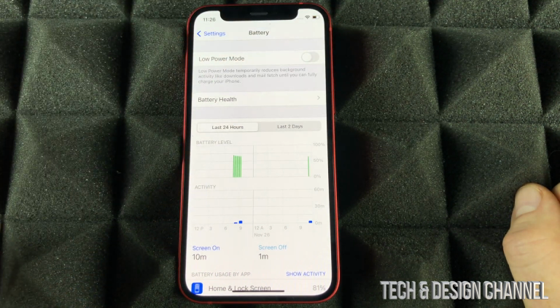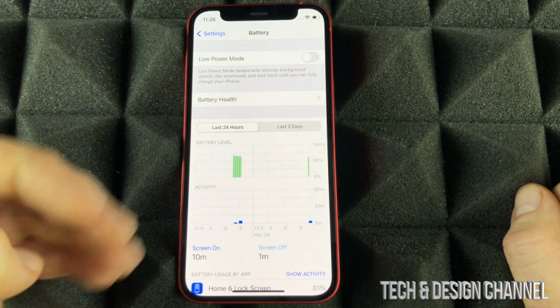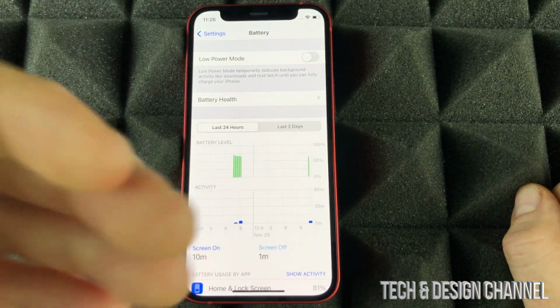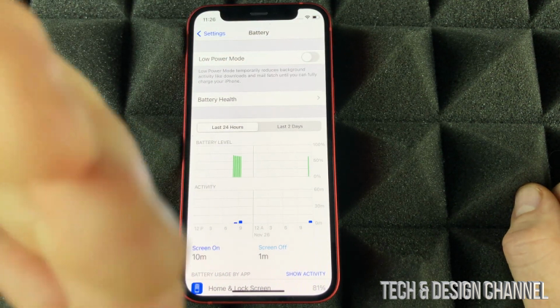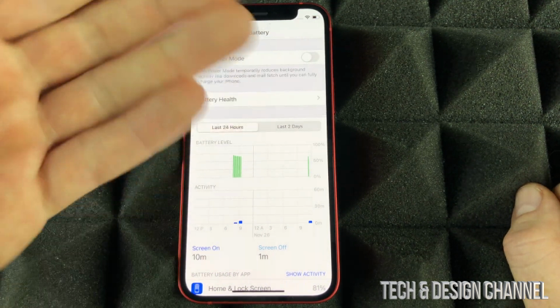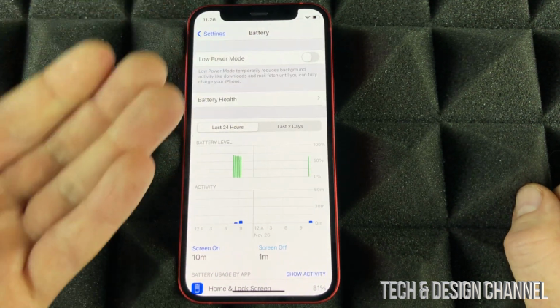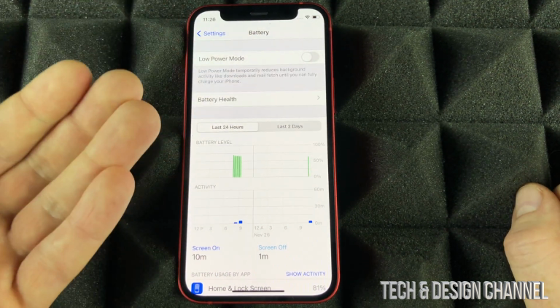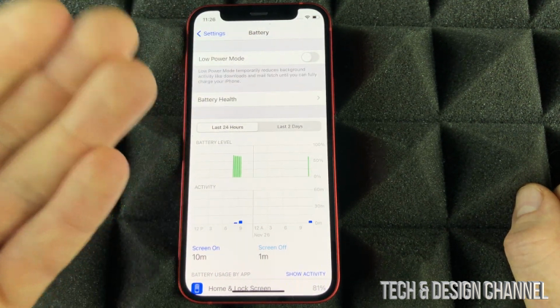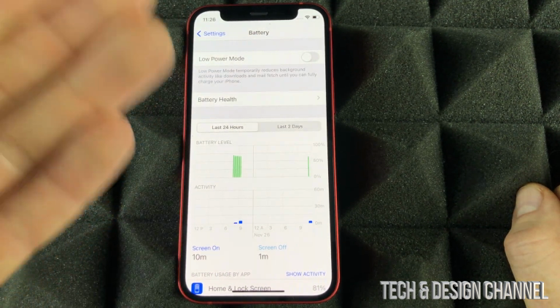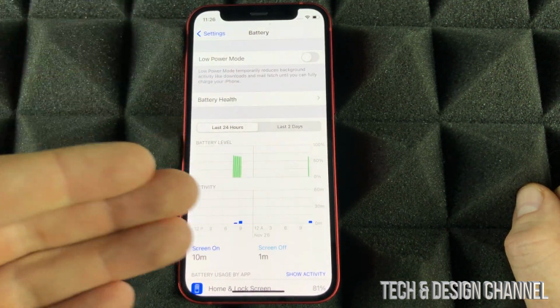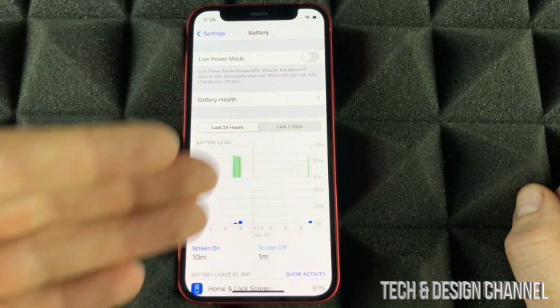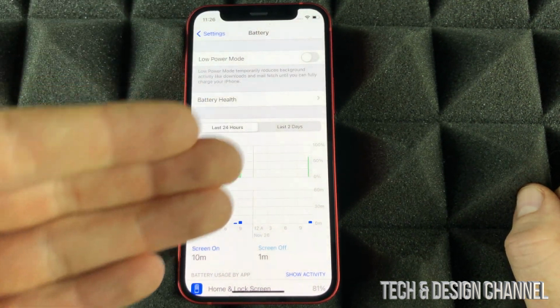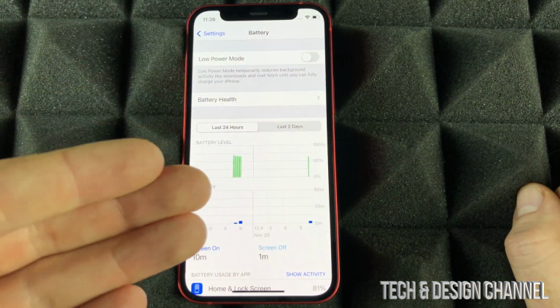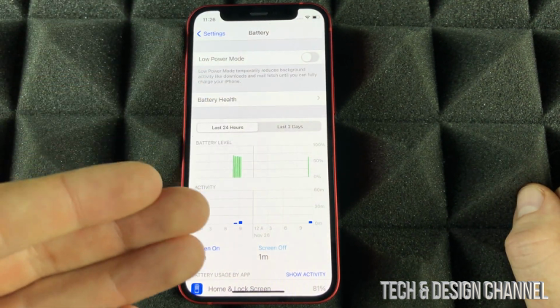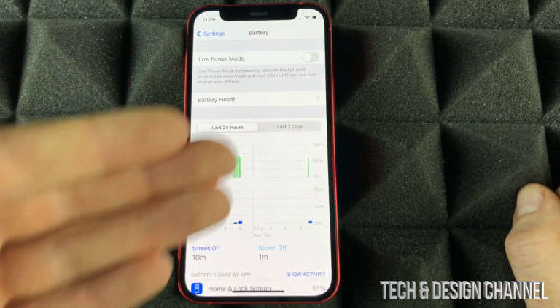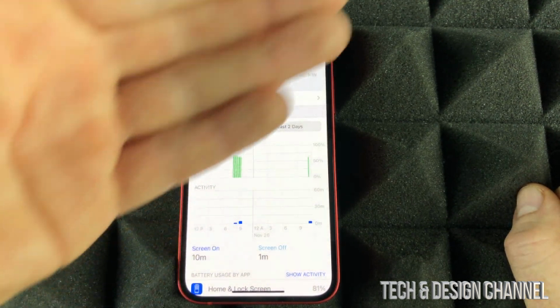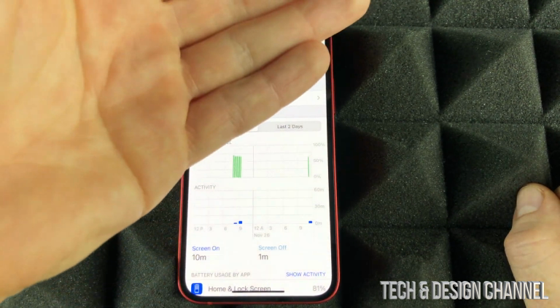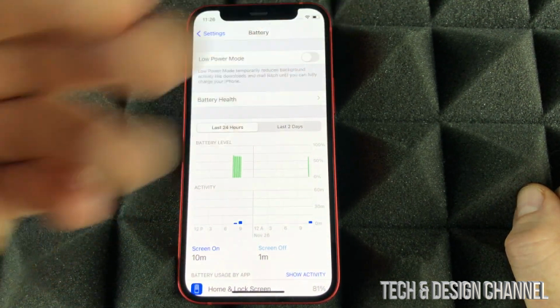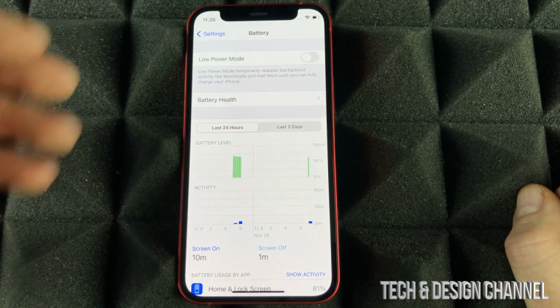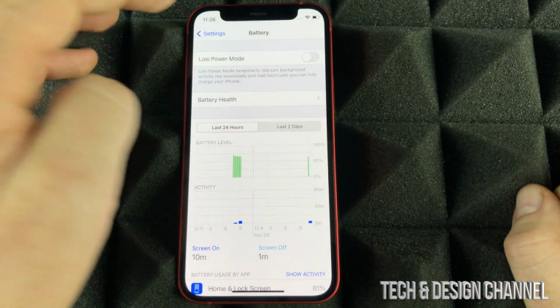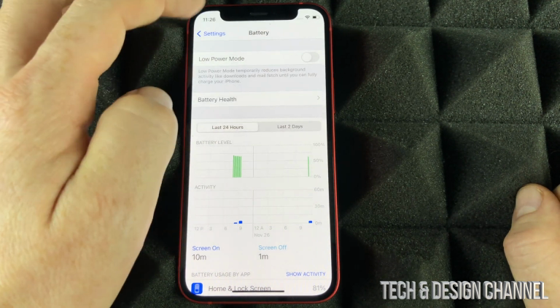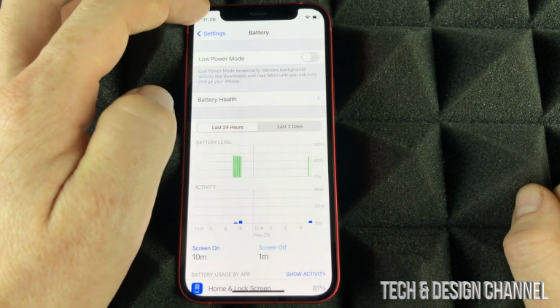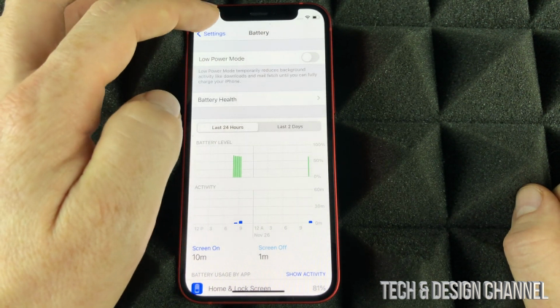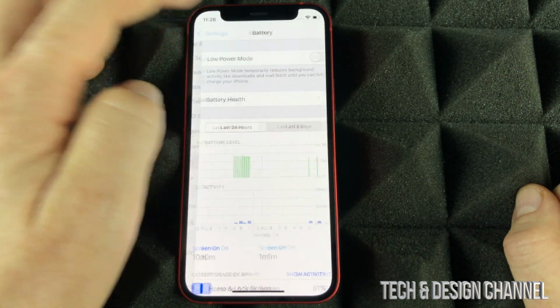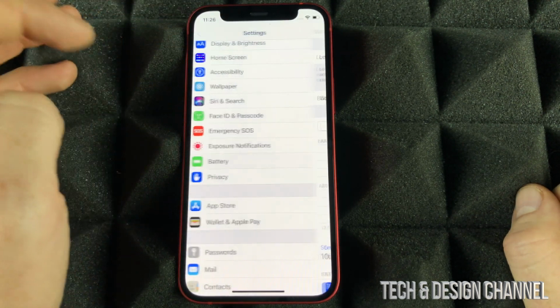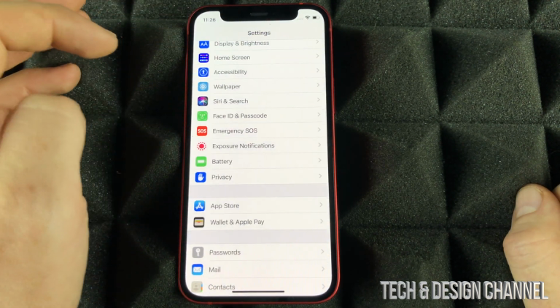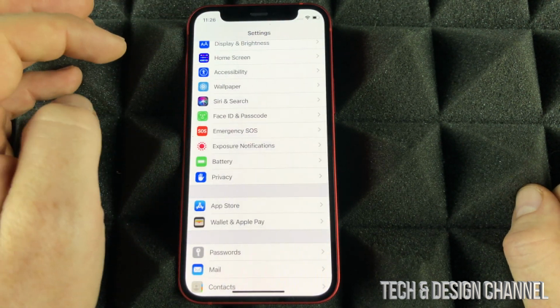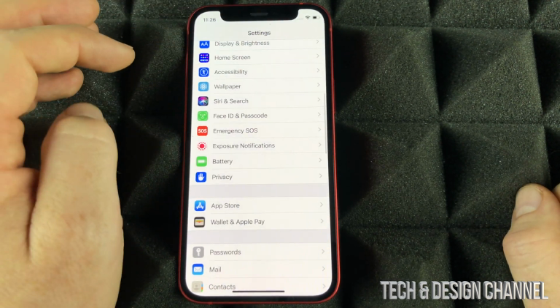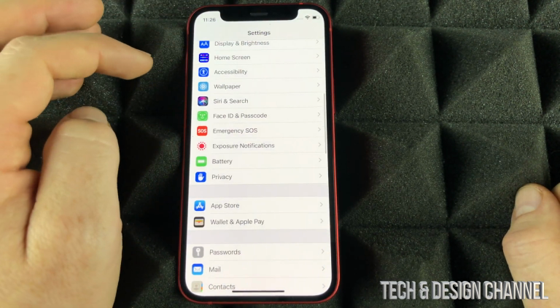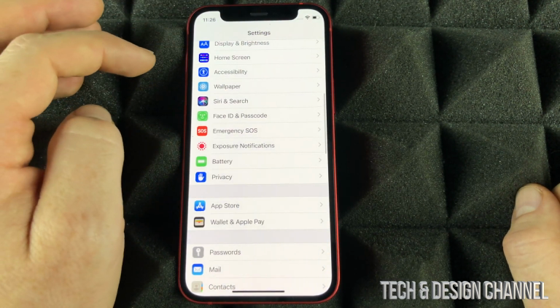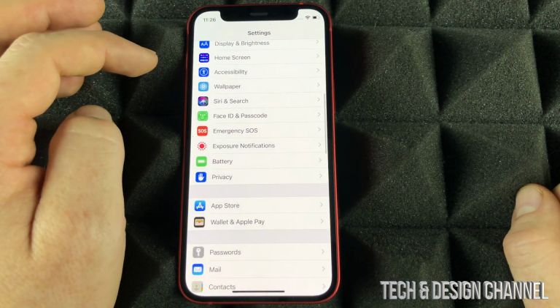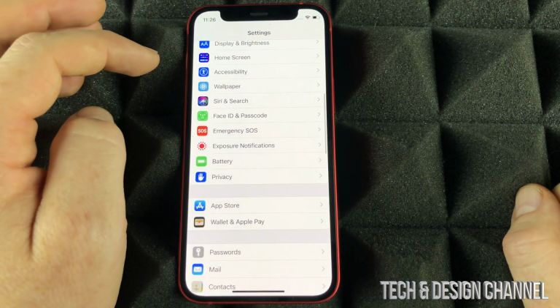However, that's the long way, and that's why I showed you guys how to put that into your Control Center so you don't have that problem.